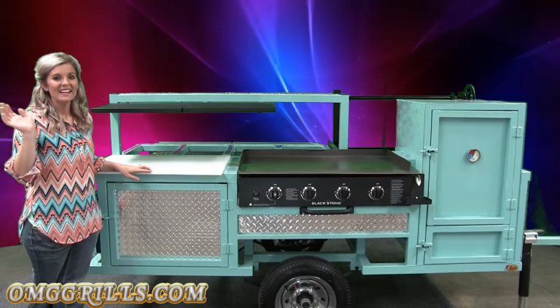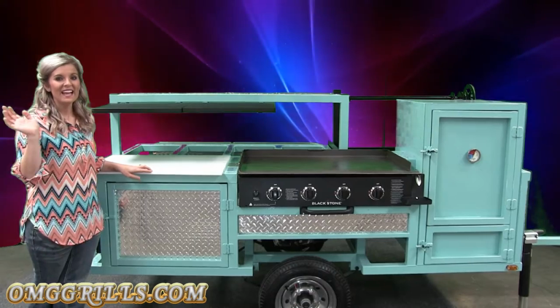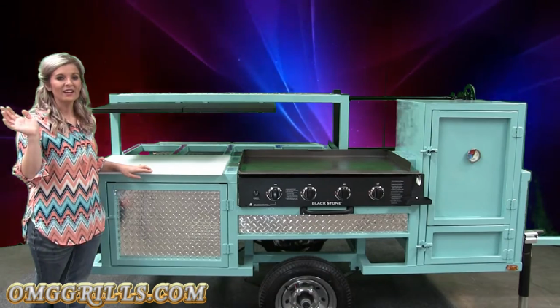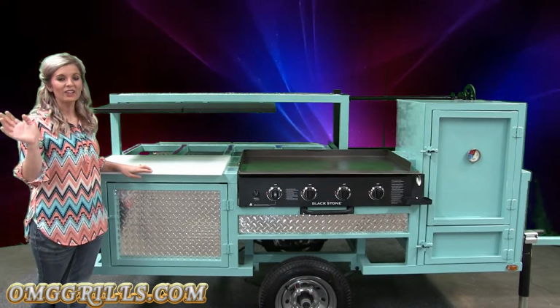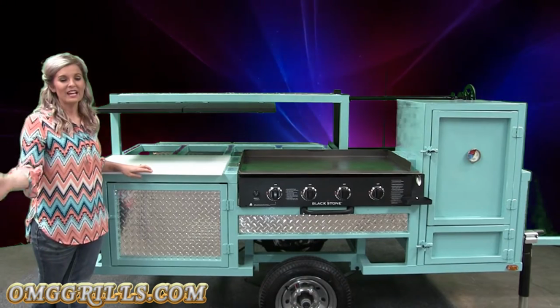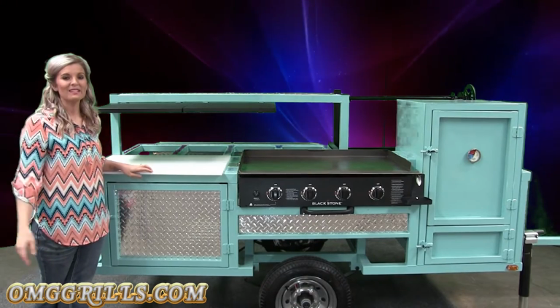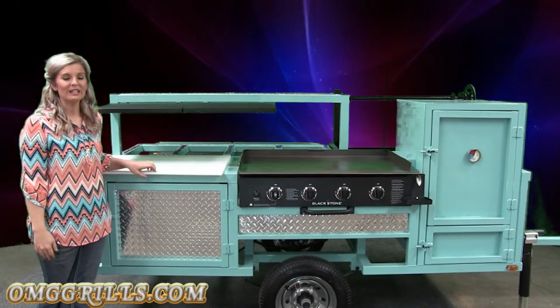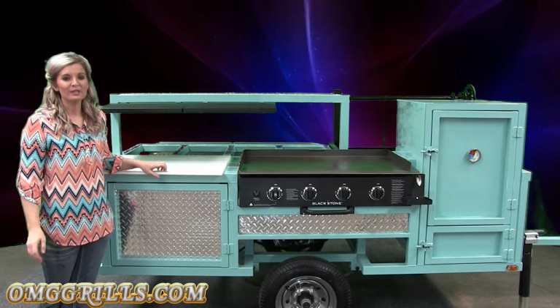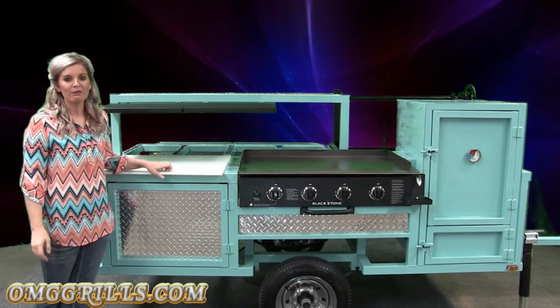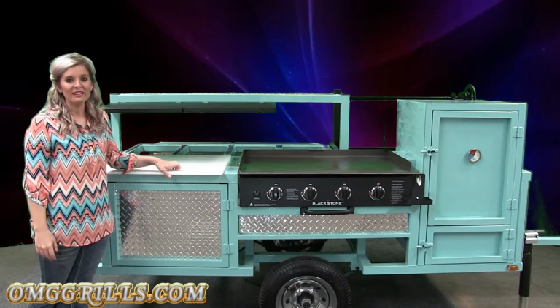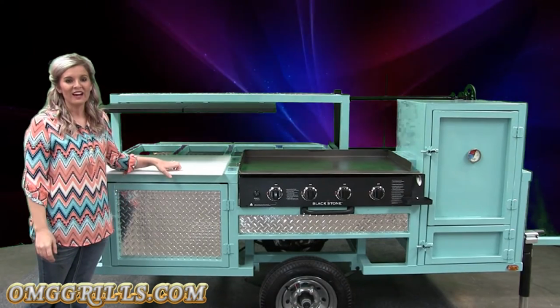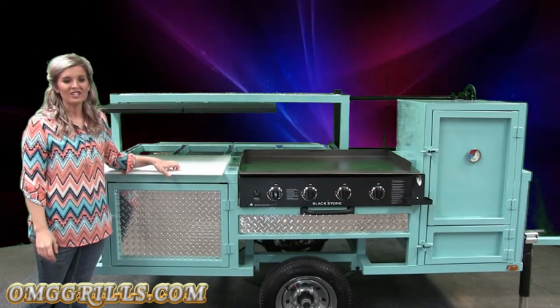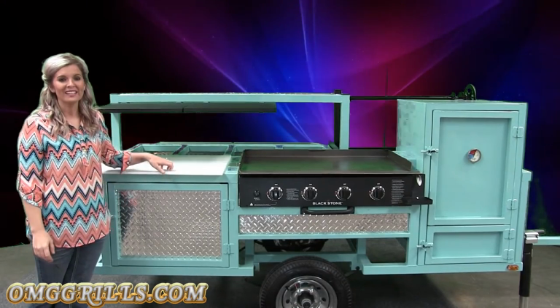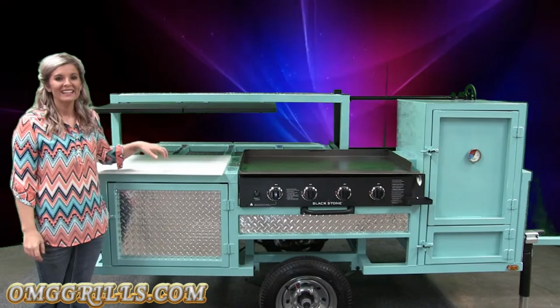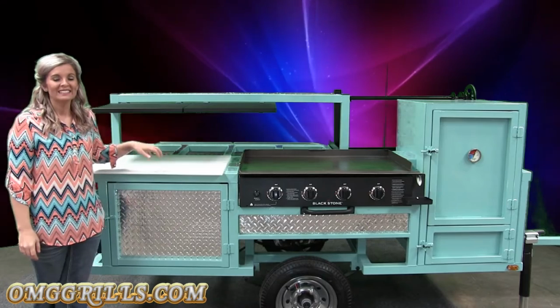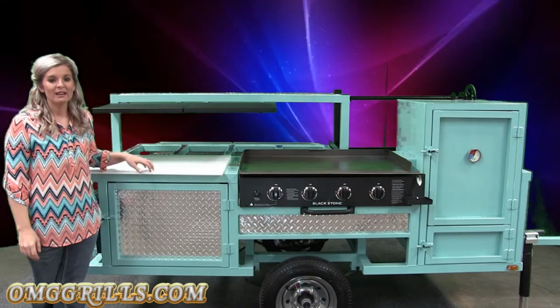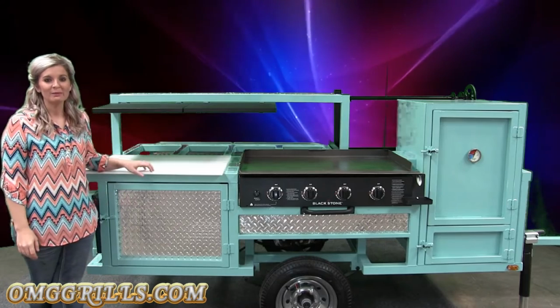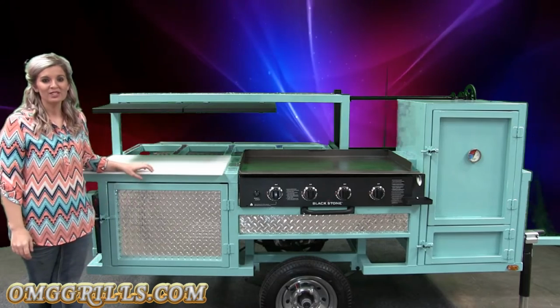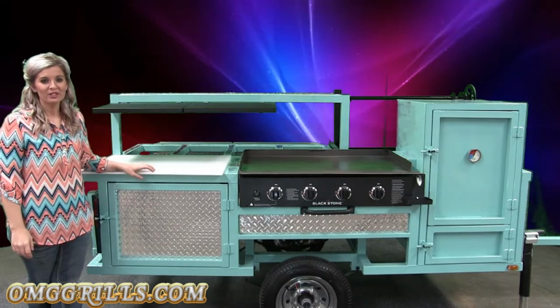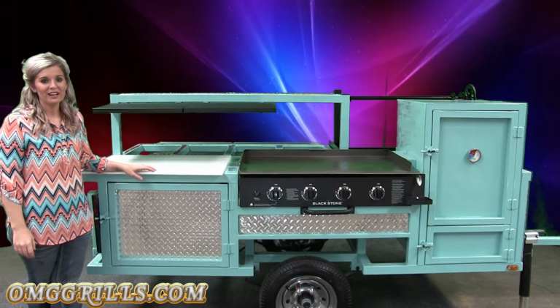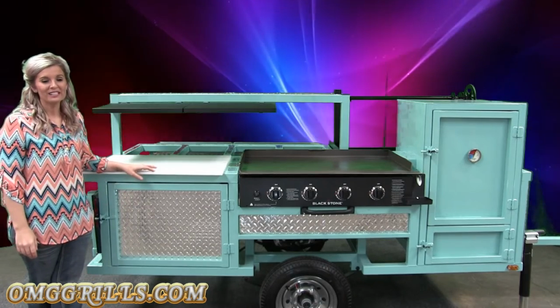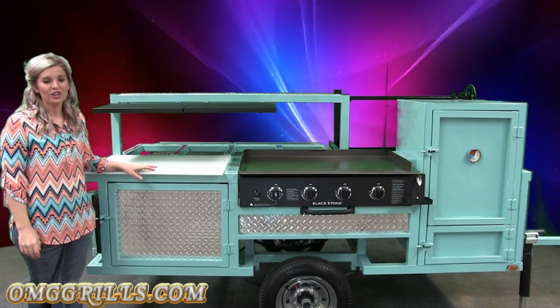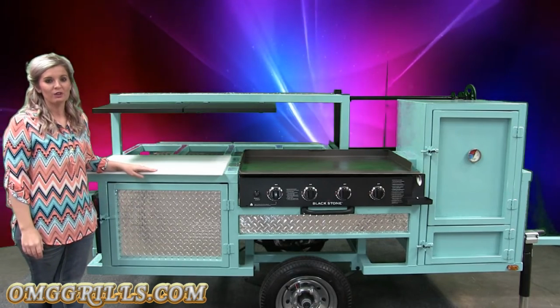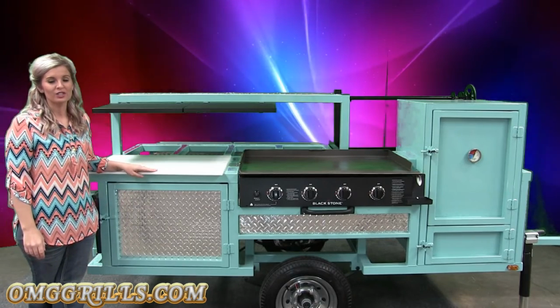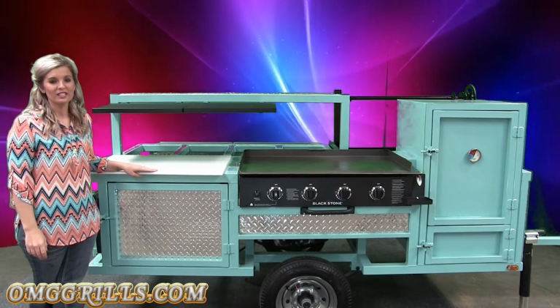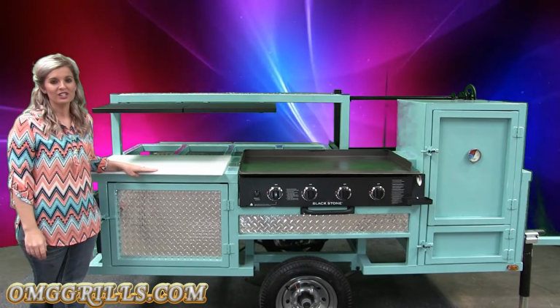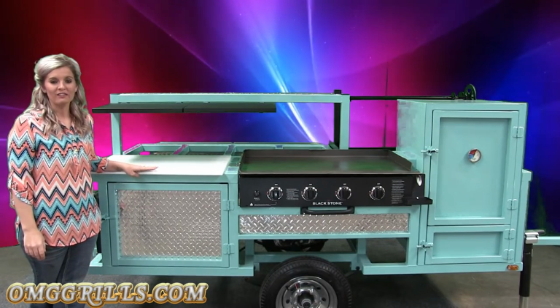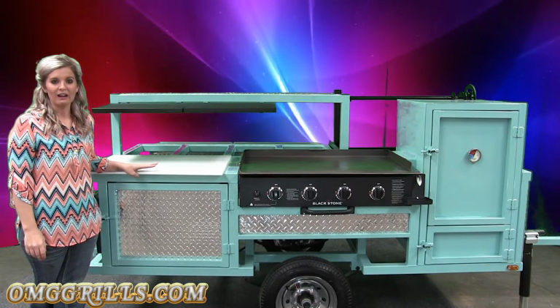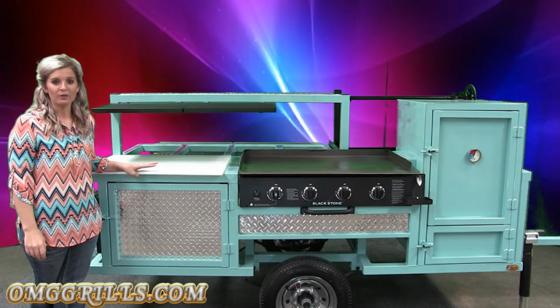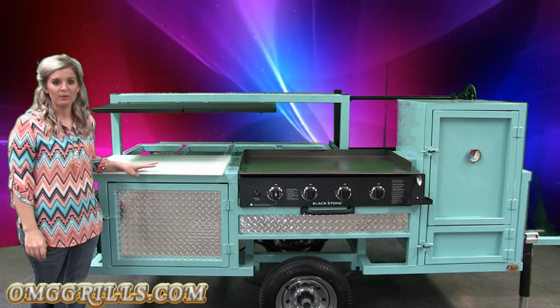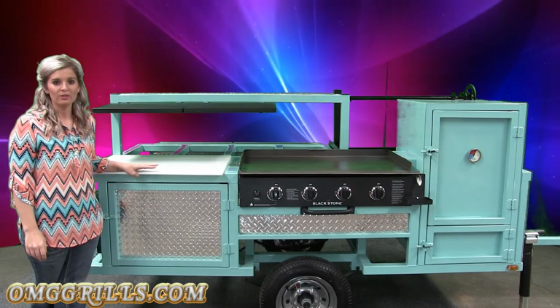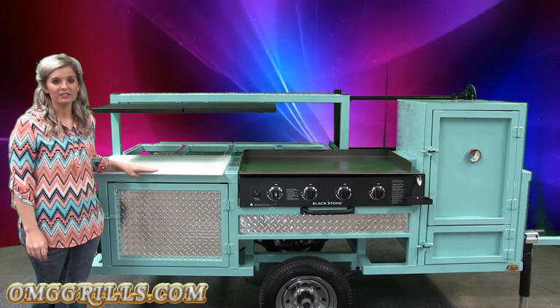Hey y'all, Tabitha here with Early Manufacturing. Today I'm going to be showing you guys our Lone Star Edition of our Outdoor Mobile Grills.